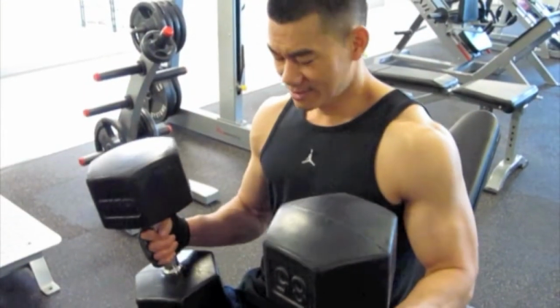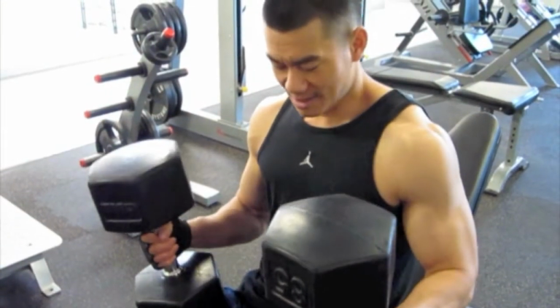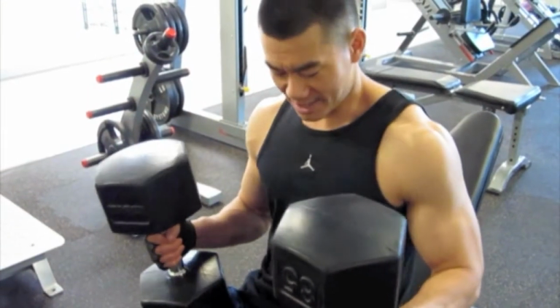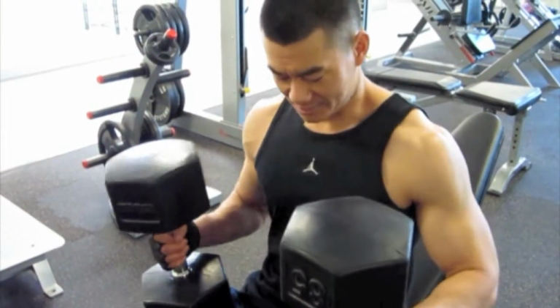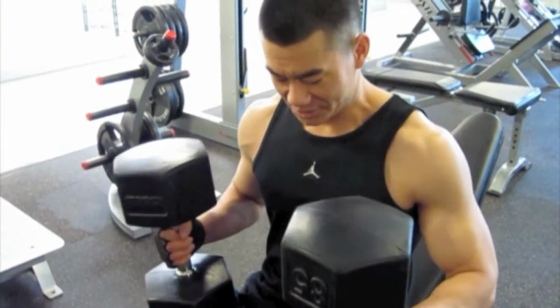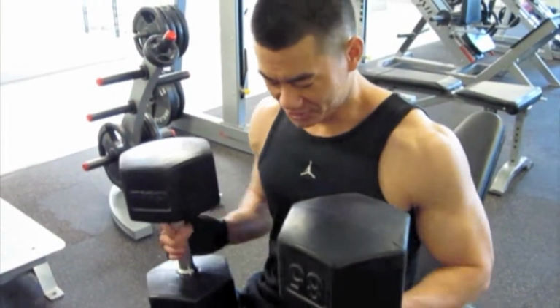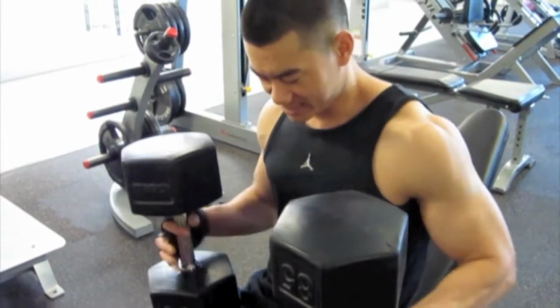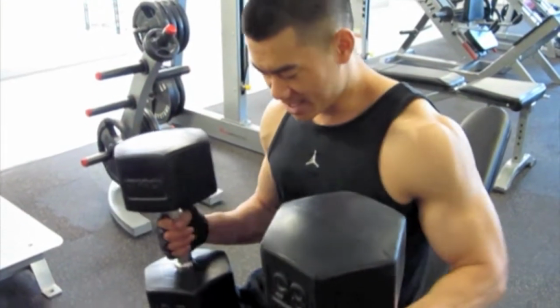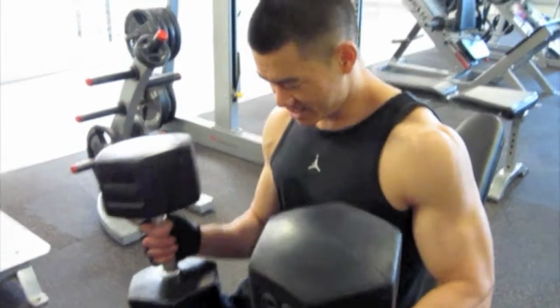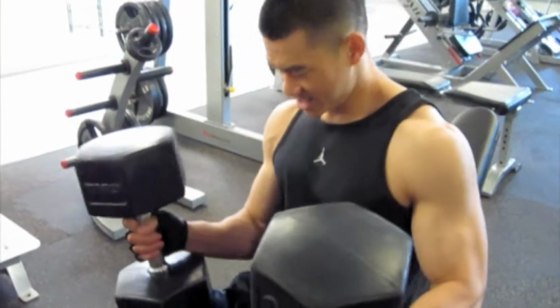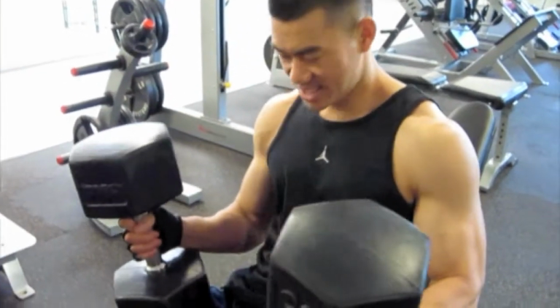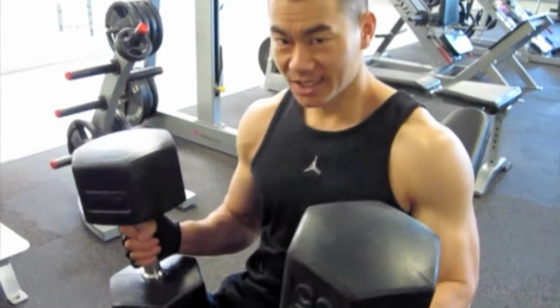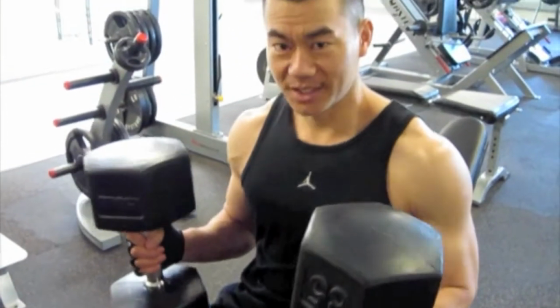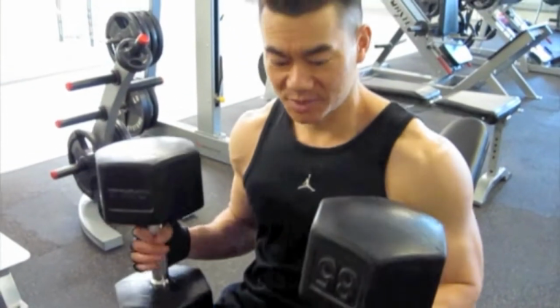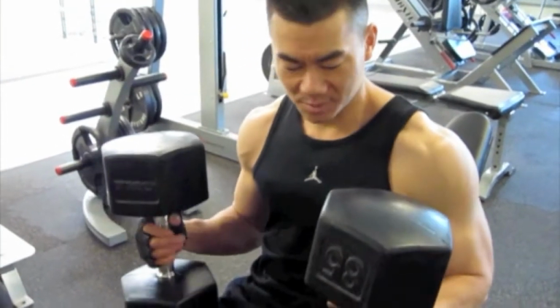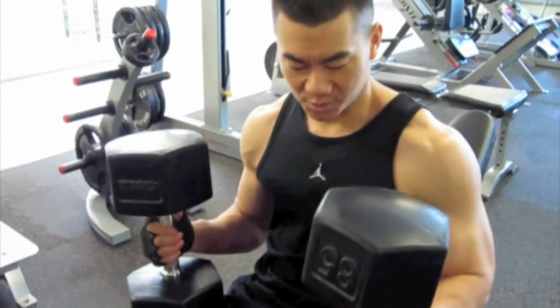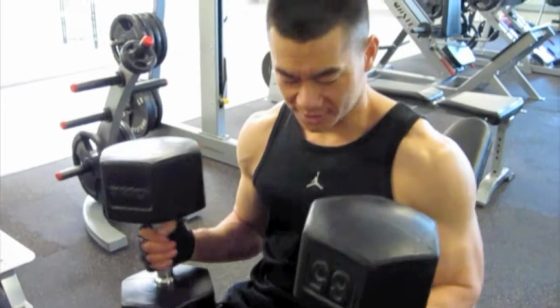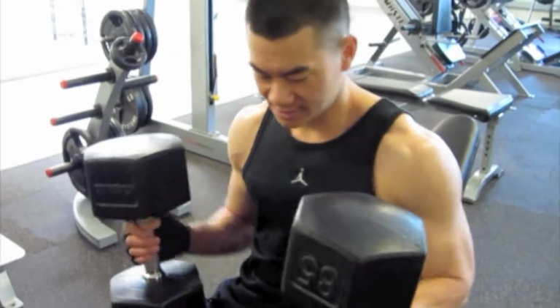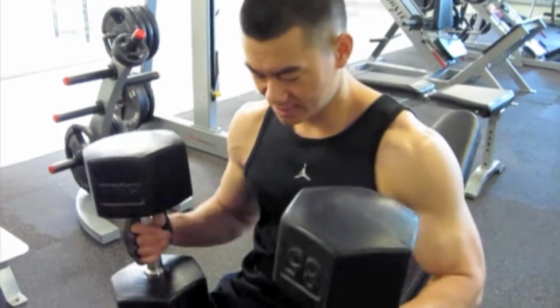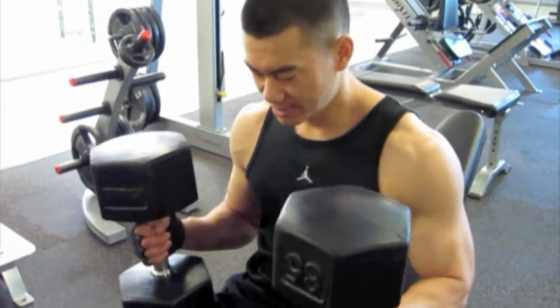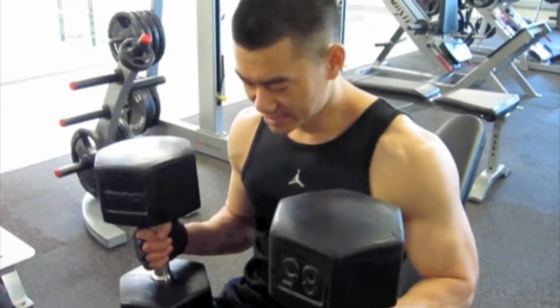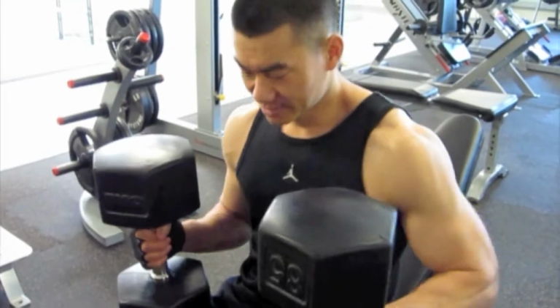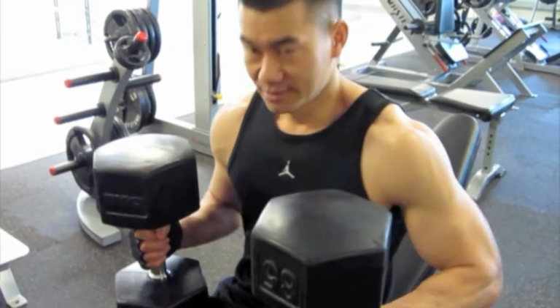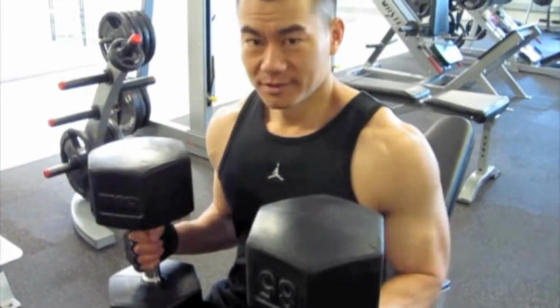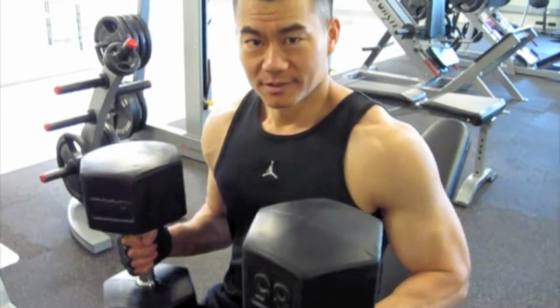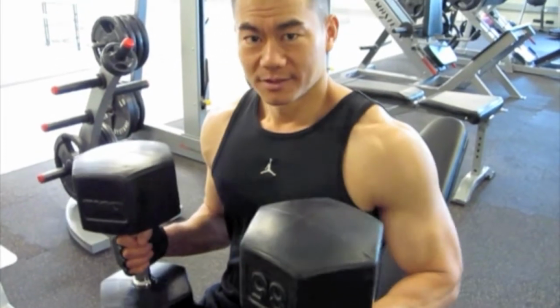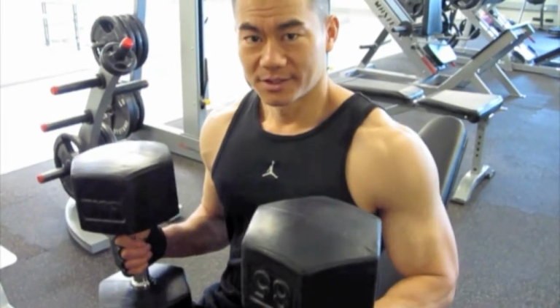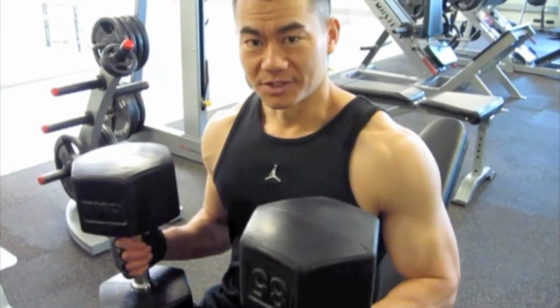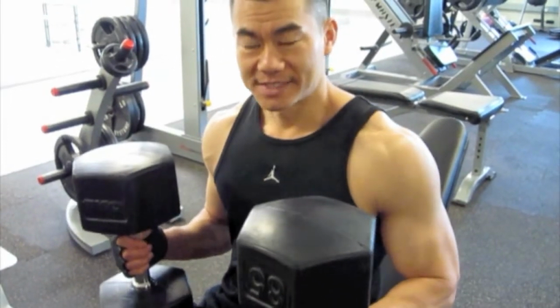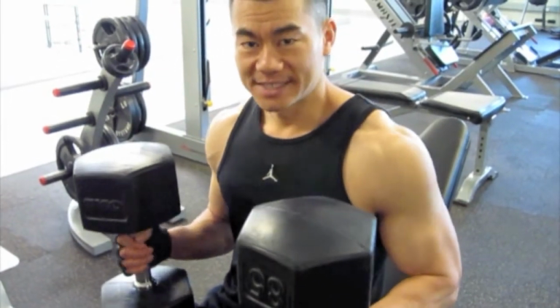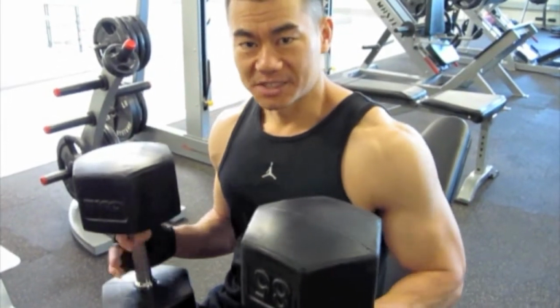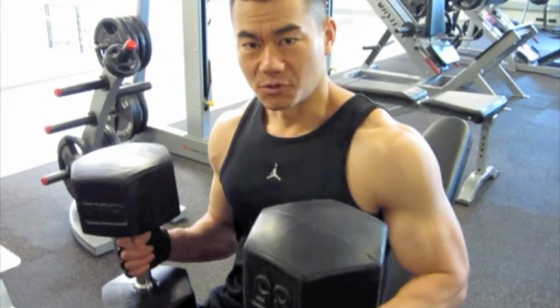All right, we're doing chest and arms. Inclined dumbbell press. Here goes, 10-8-6-4.